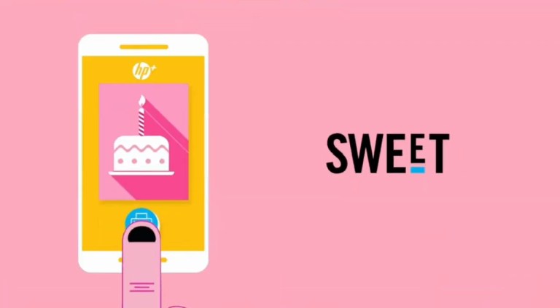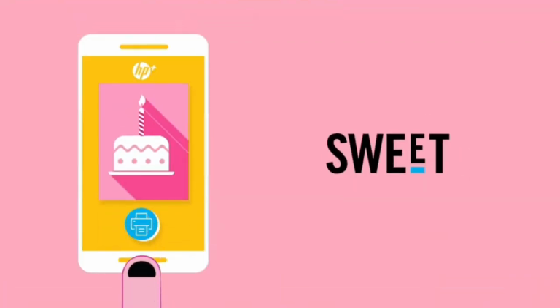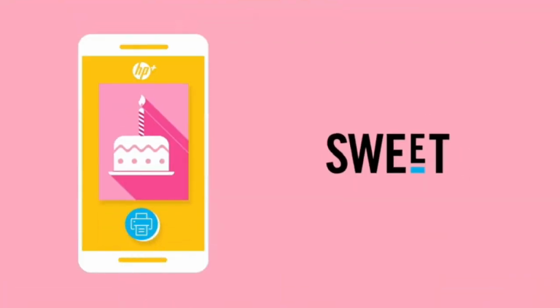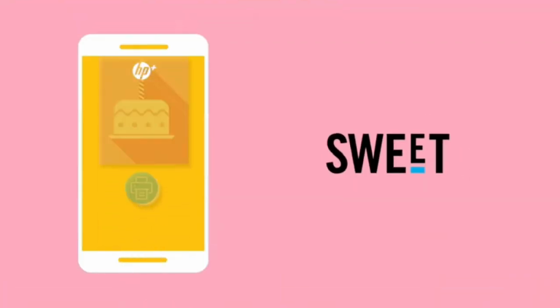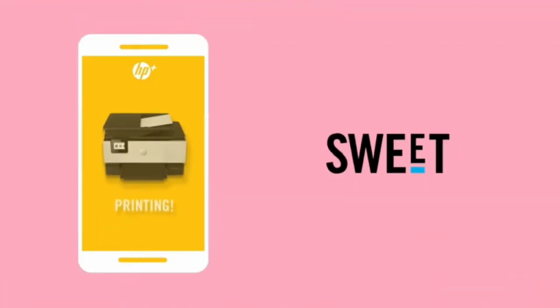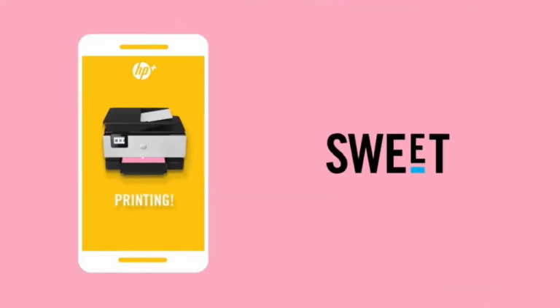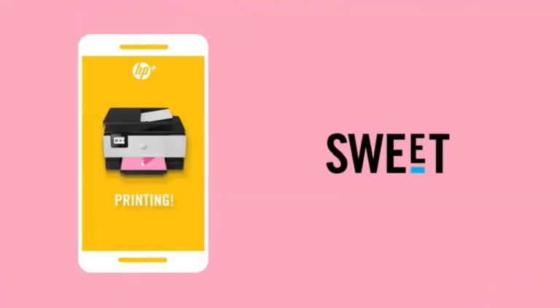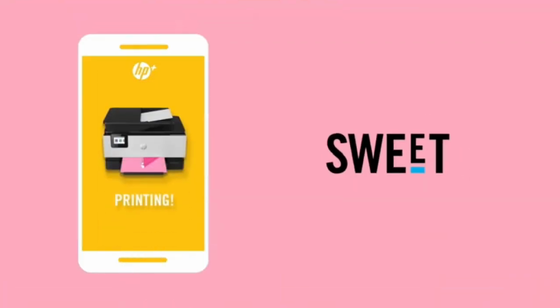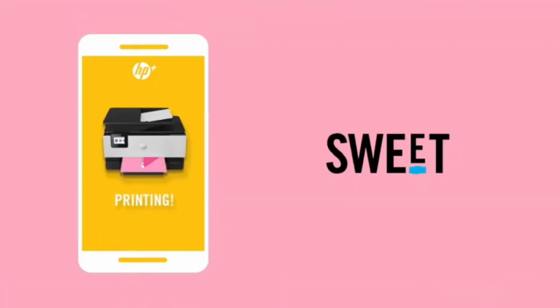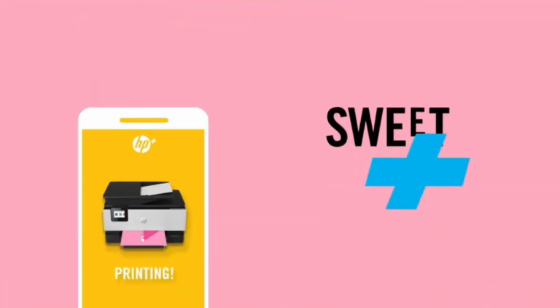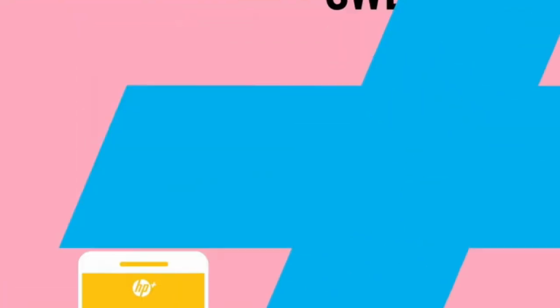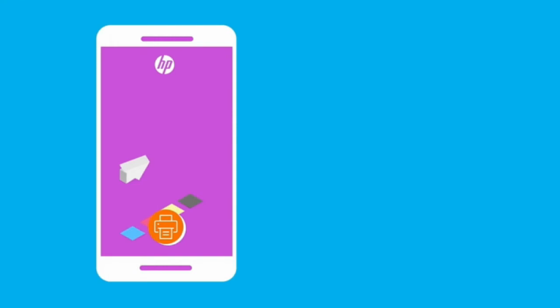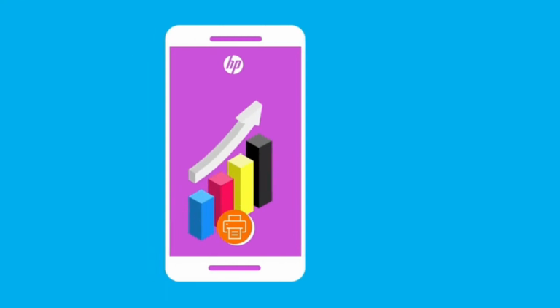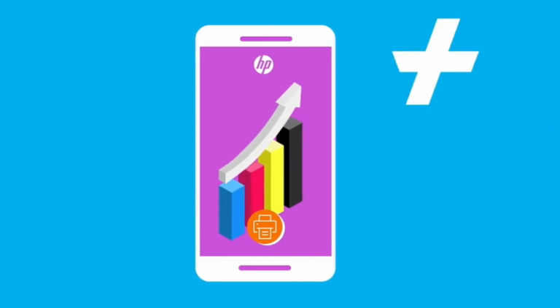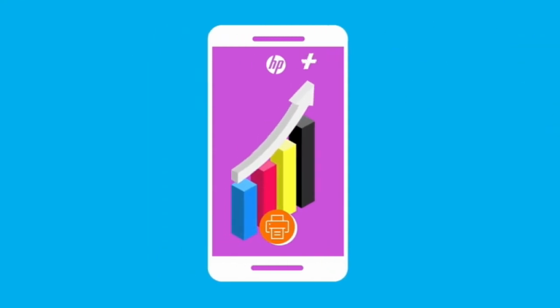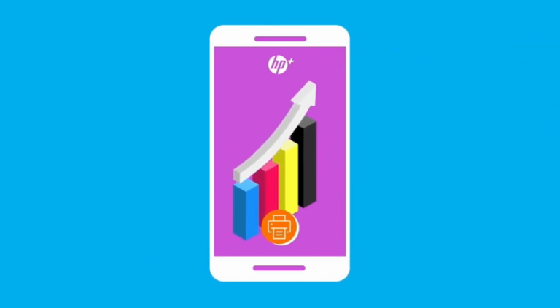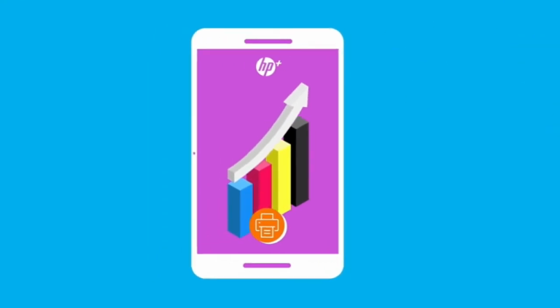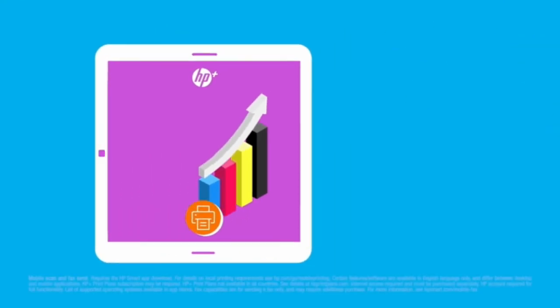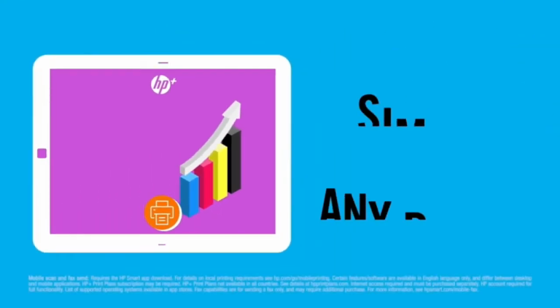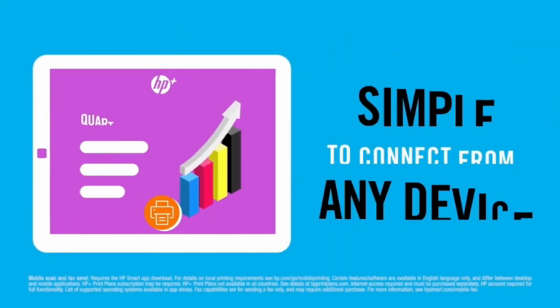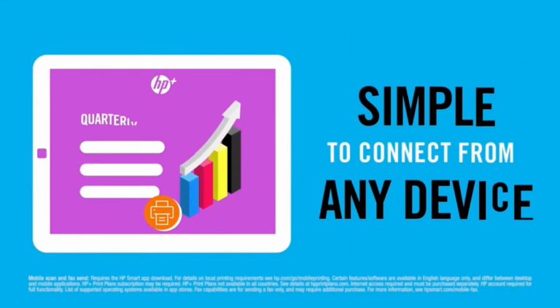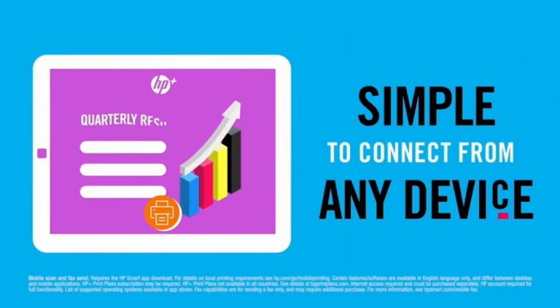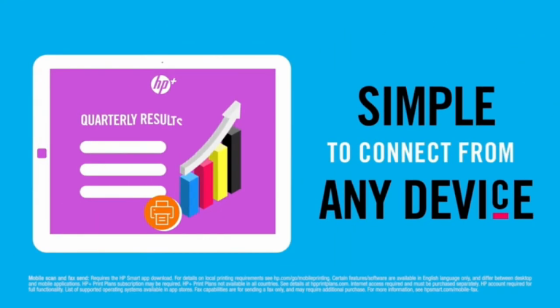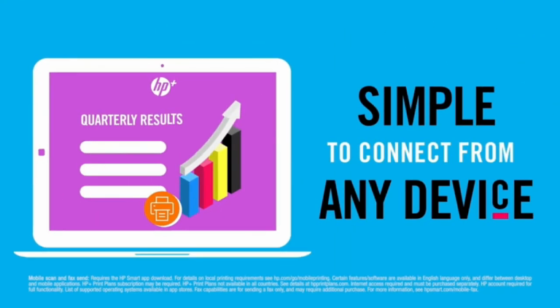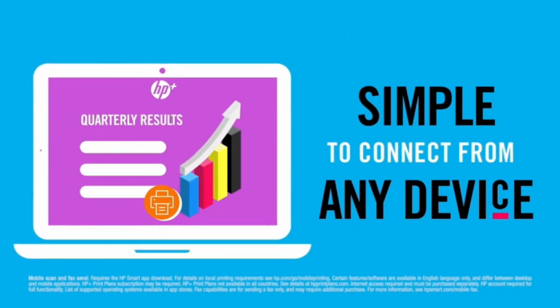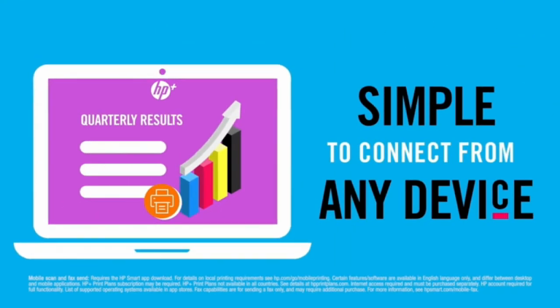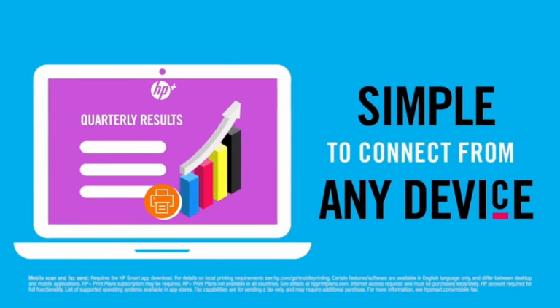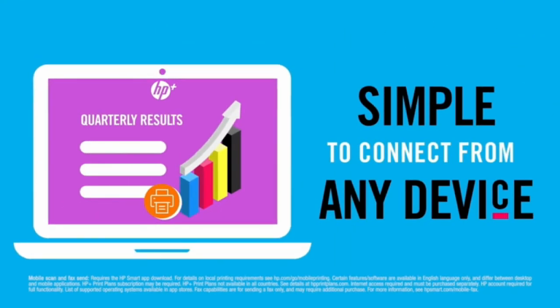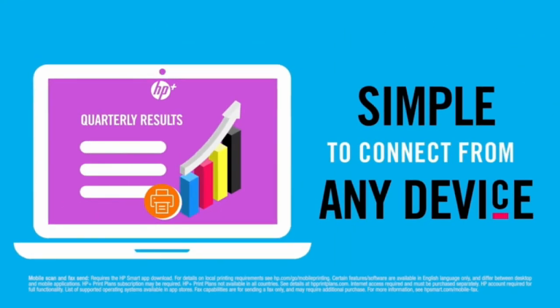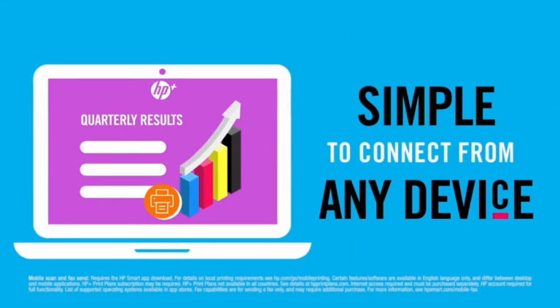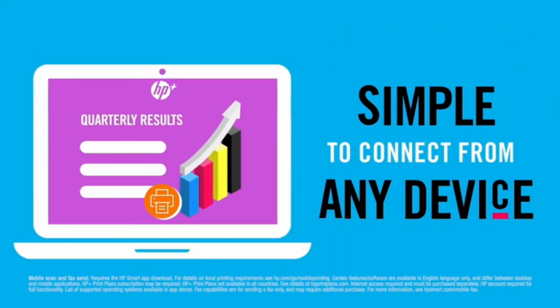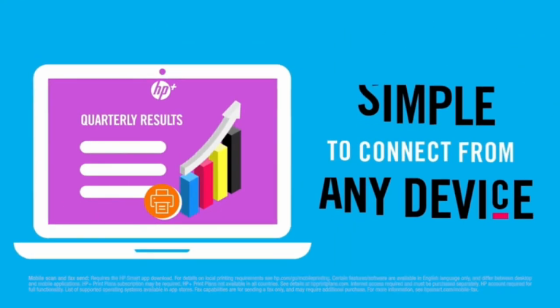Dual Band Wi-Fi and Self-Healing Wi-Fi automatically detects and resolves connection issues.